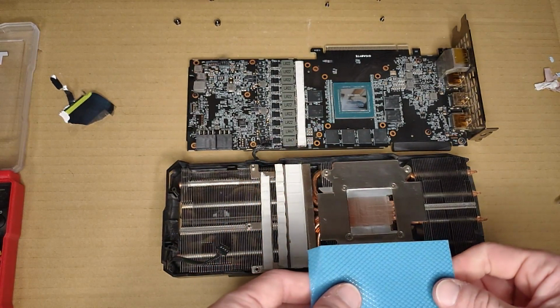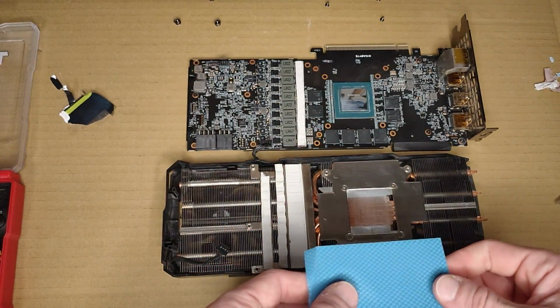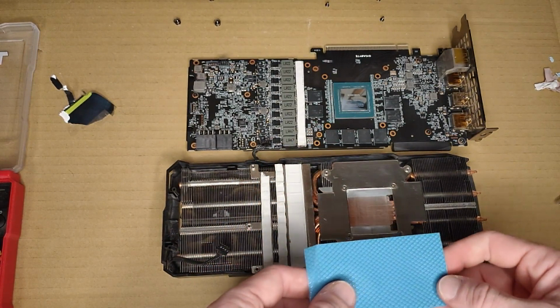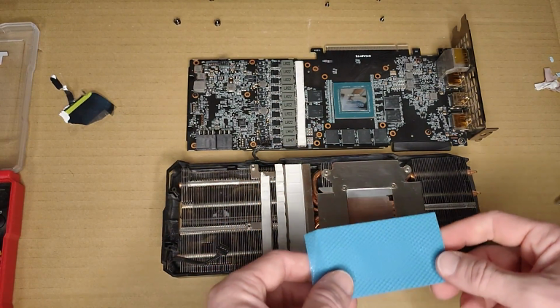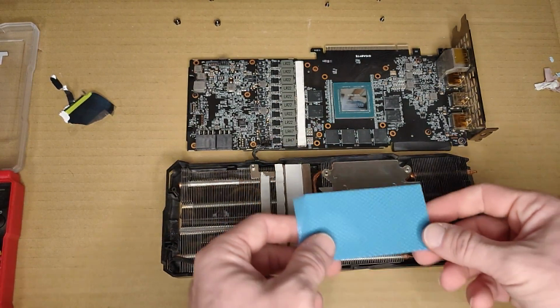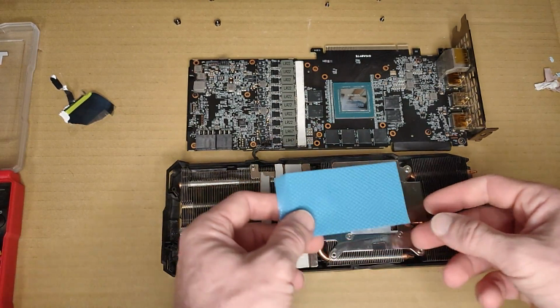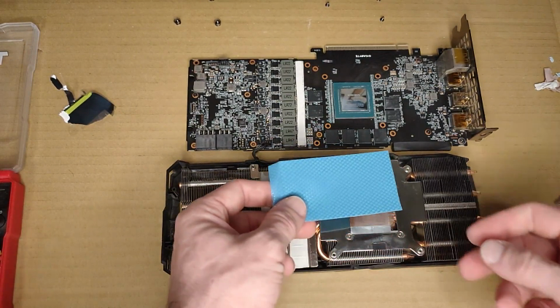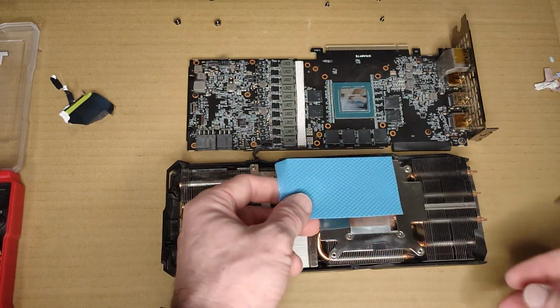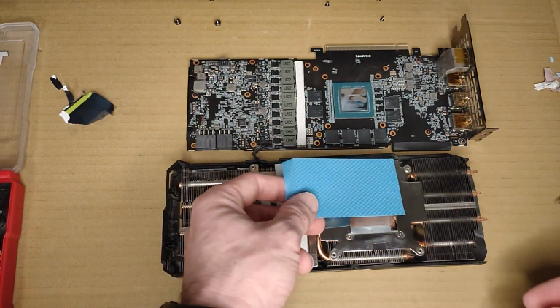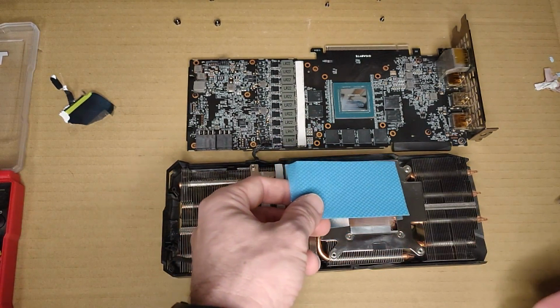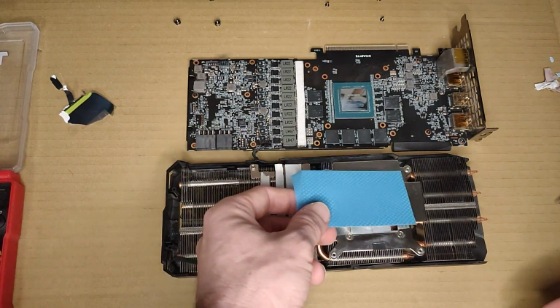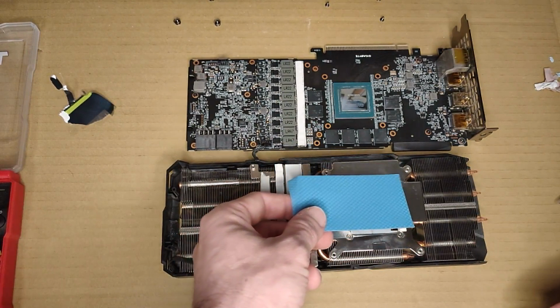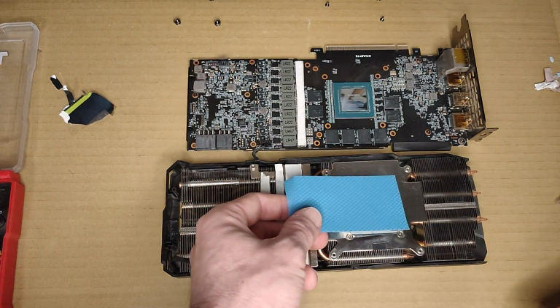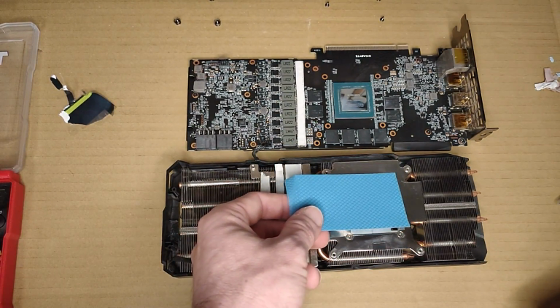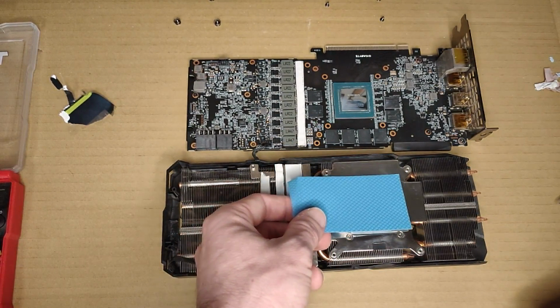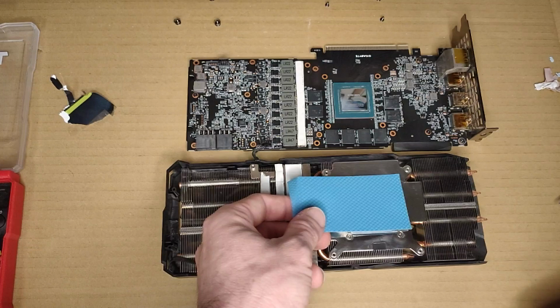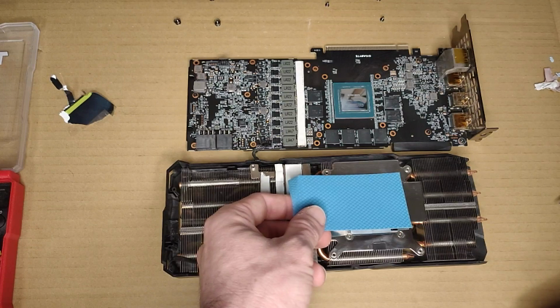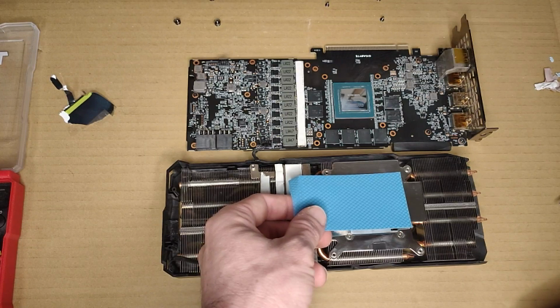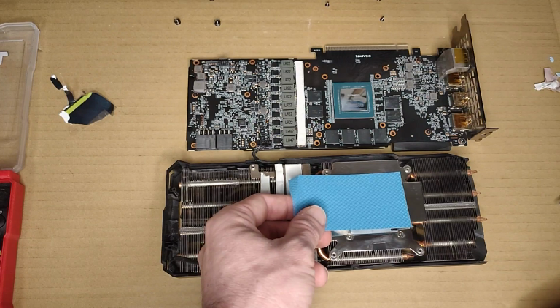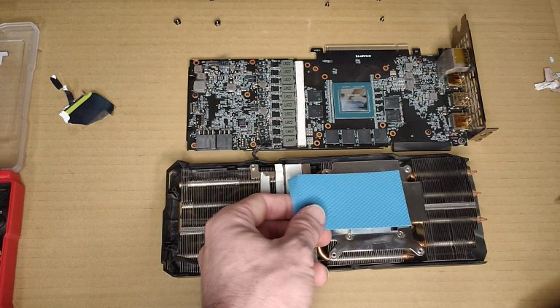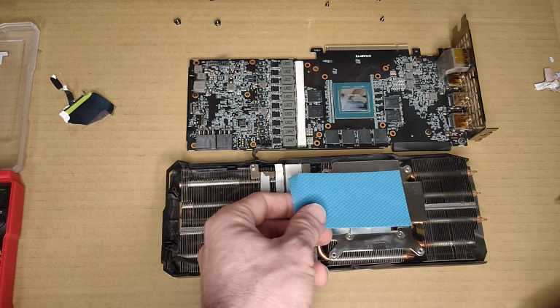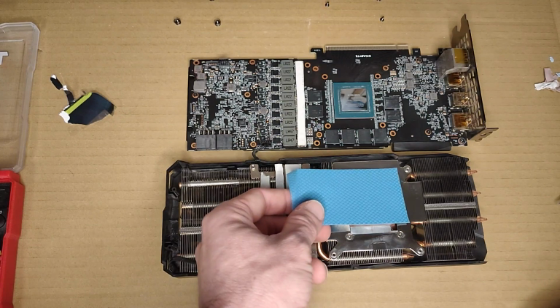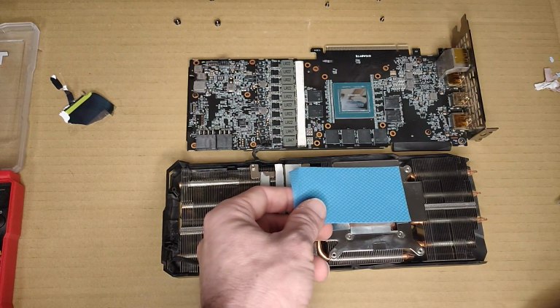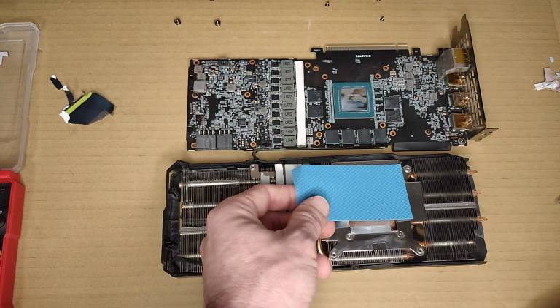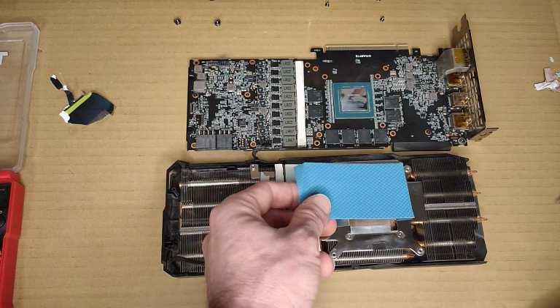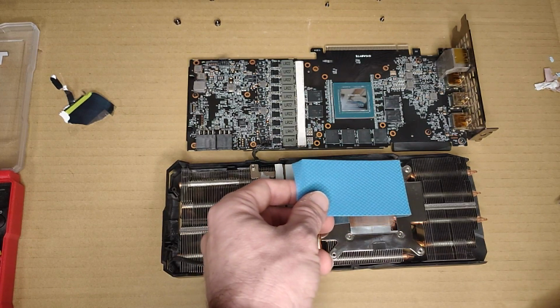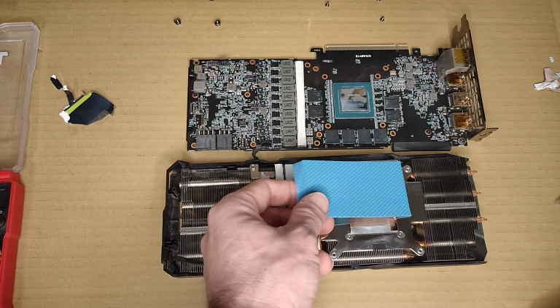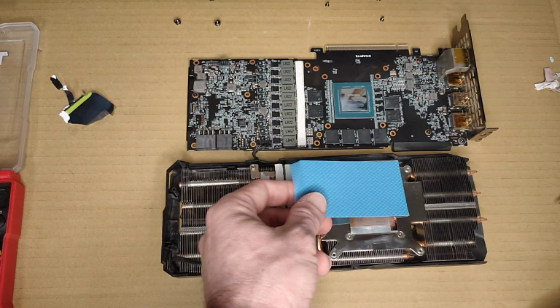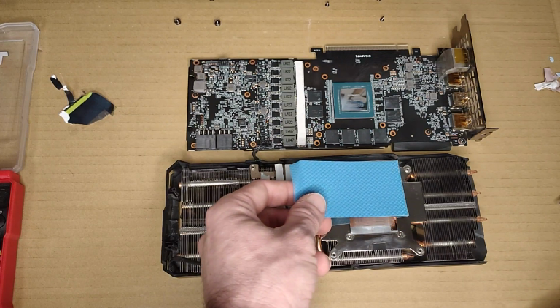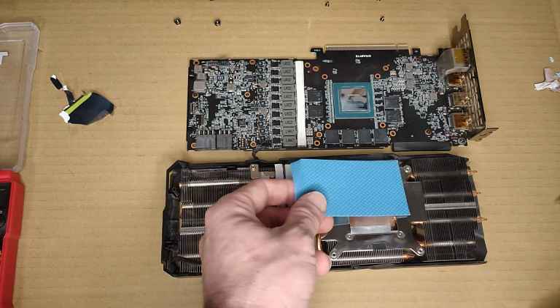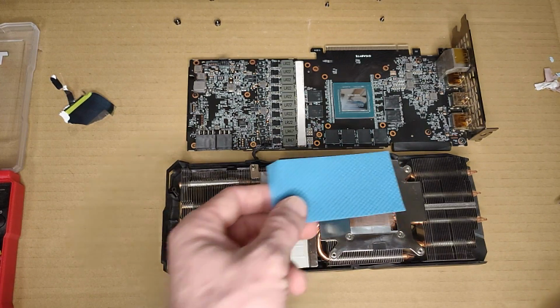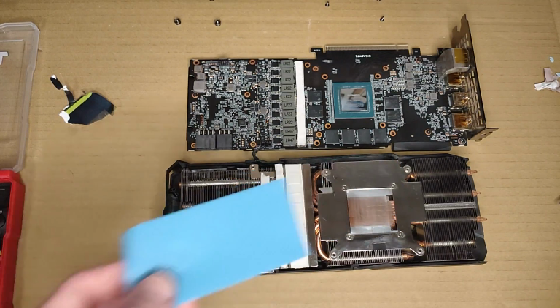Cool. So I need to pick one here and put it down here.